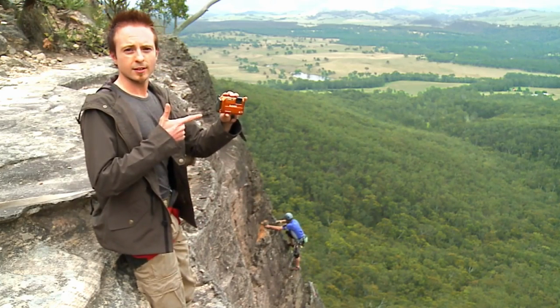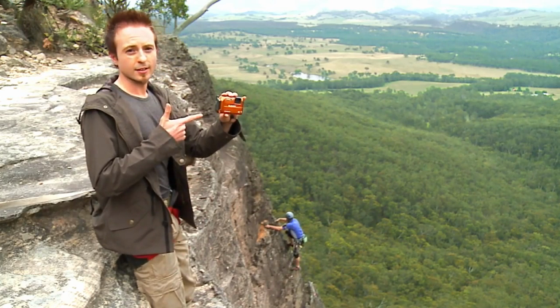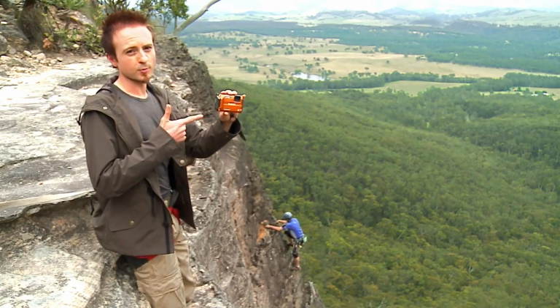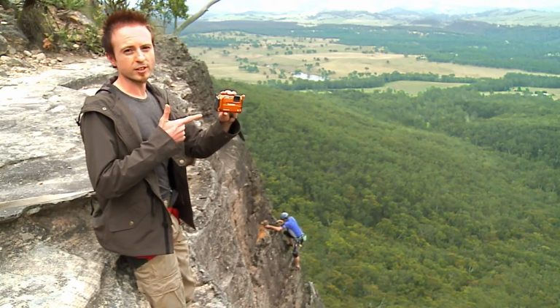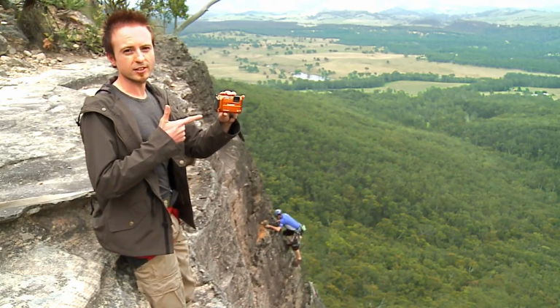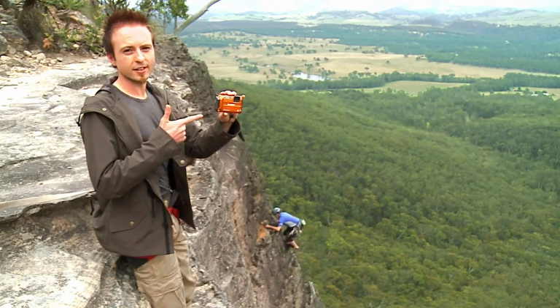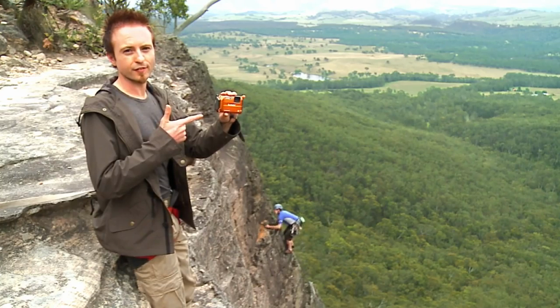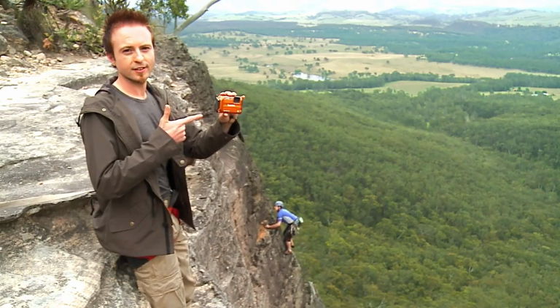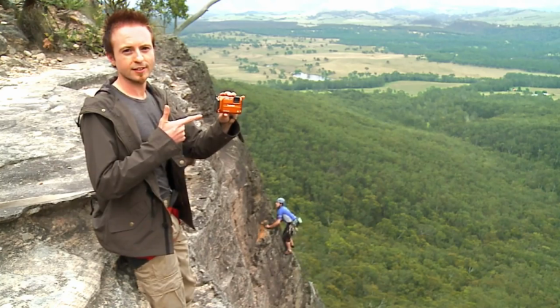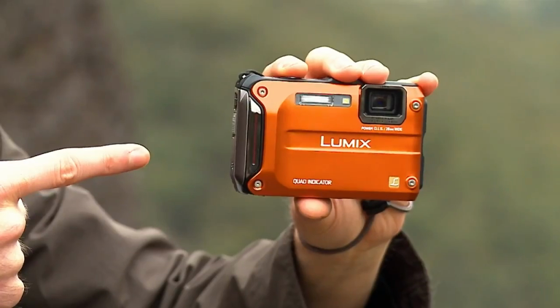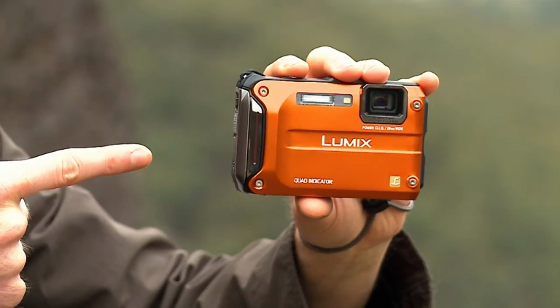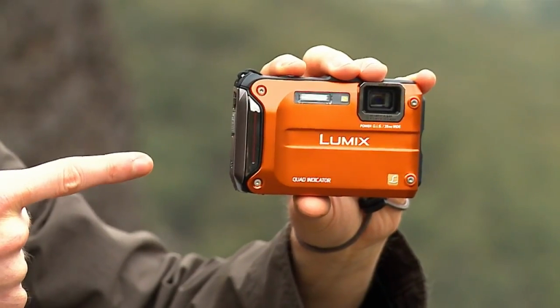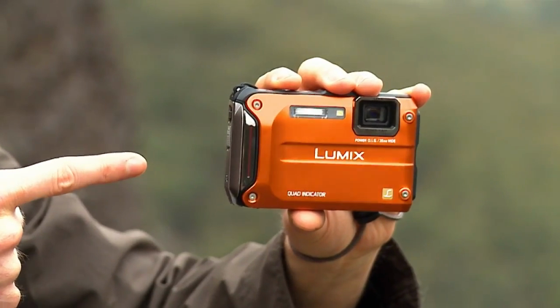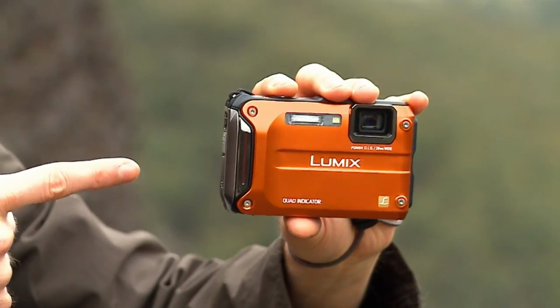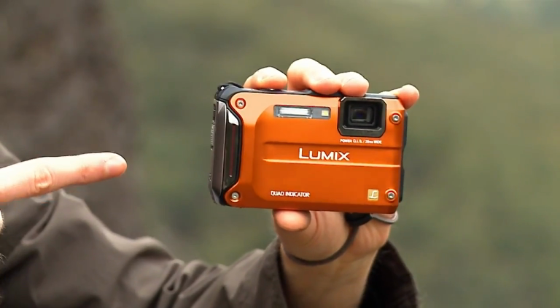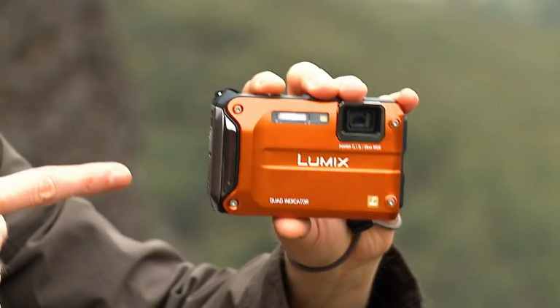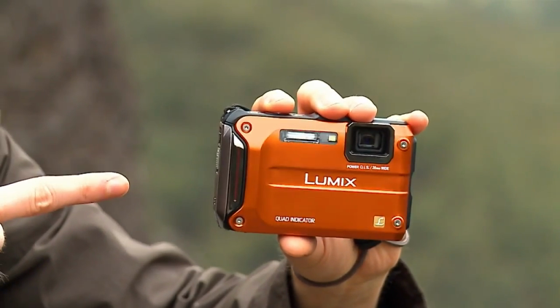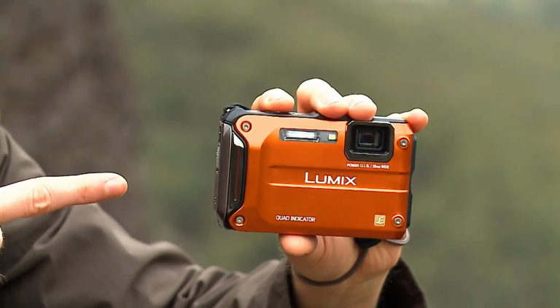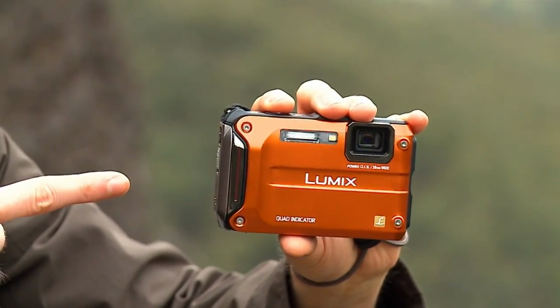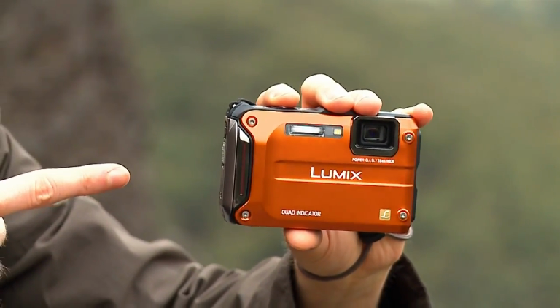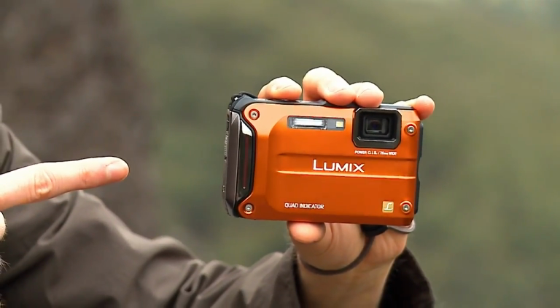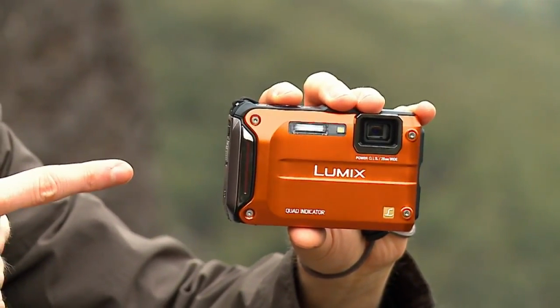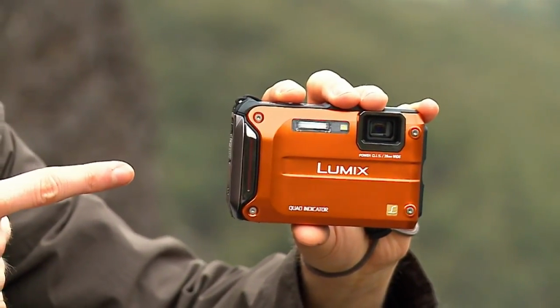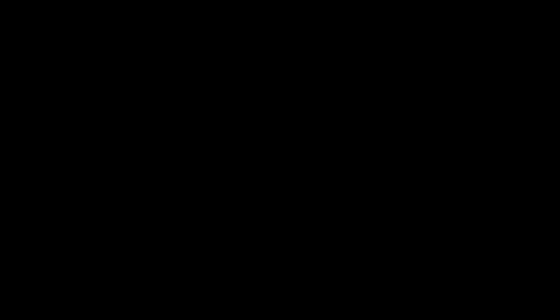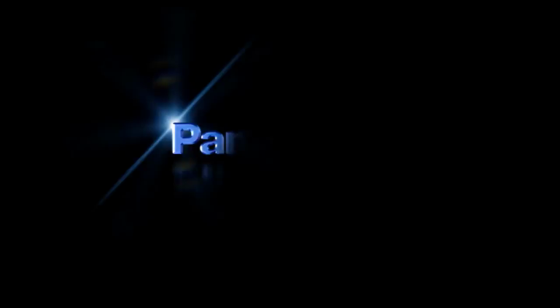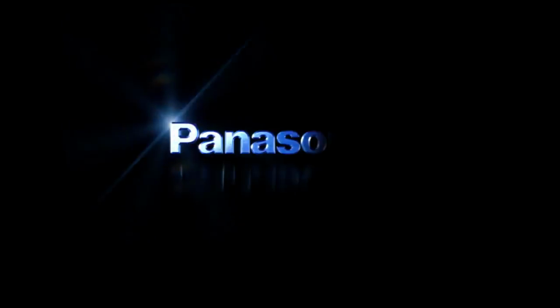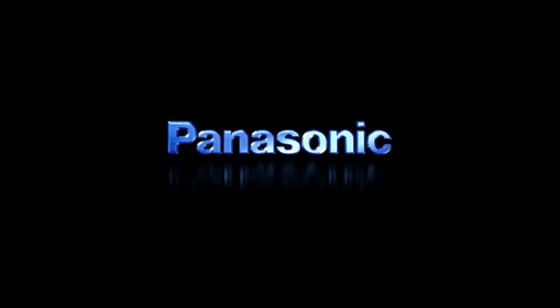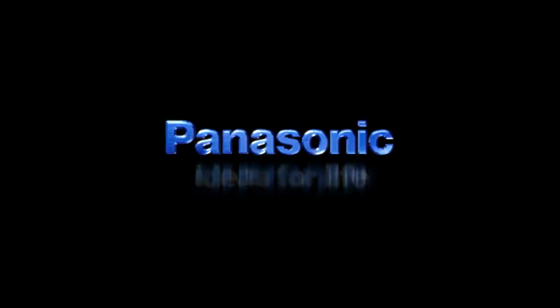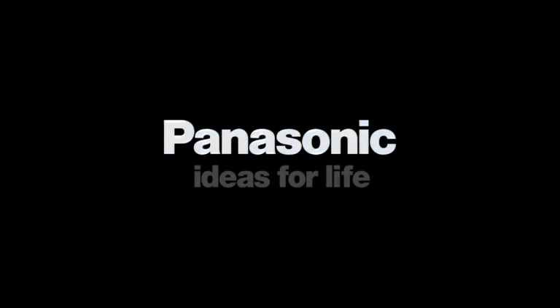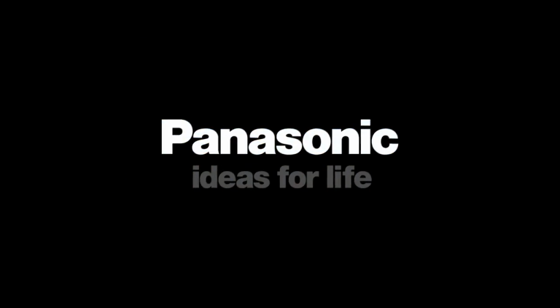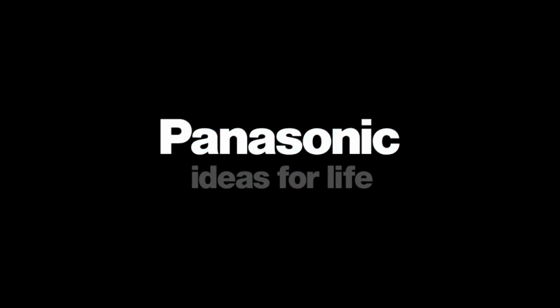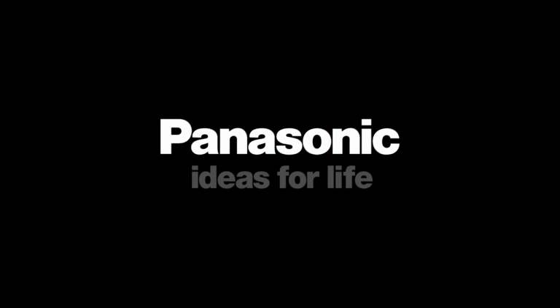It's more than just tough. It's a handful of excitement. Panasonic — Ideas for life.